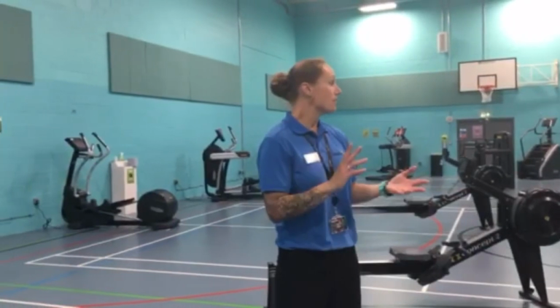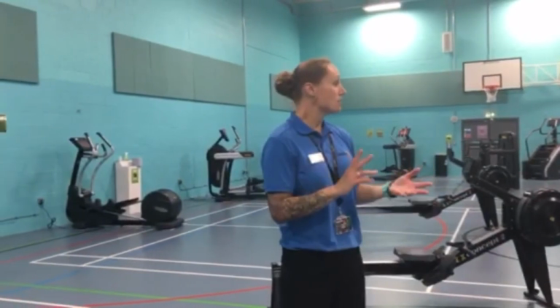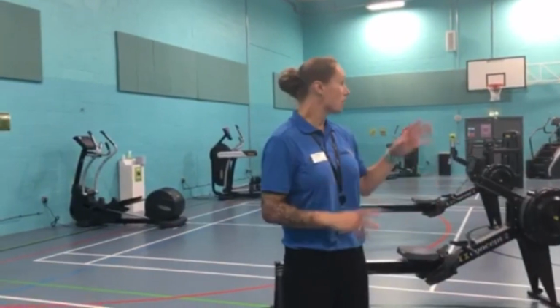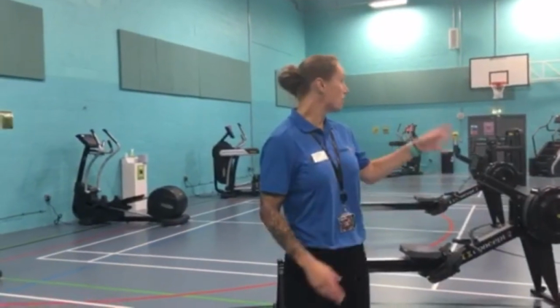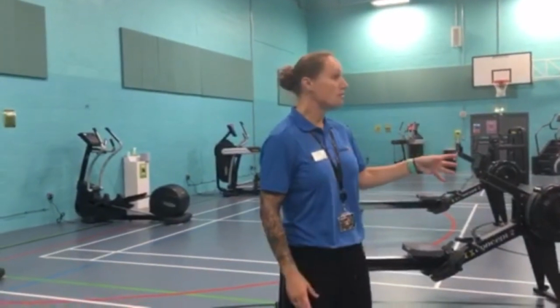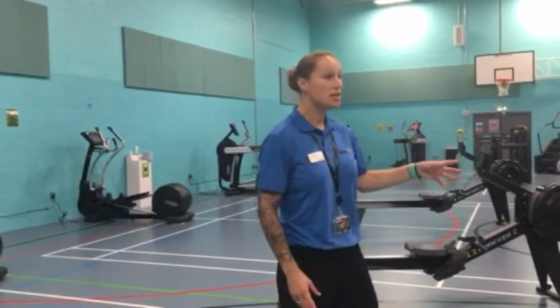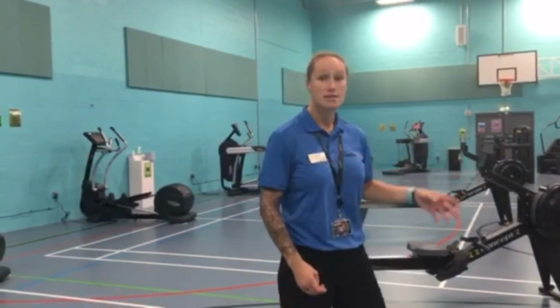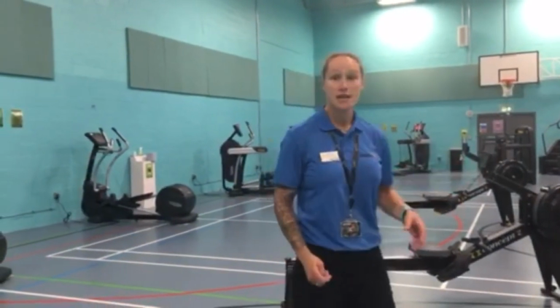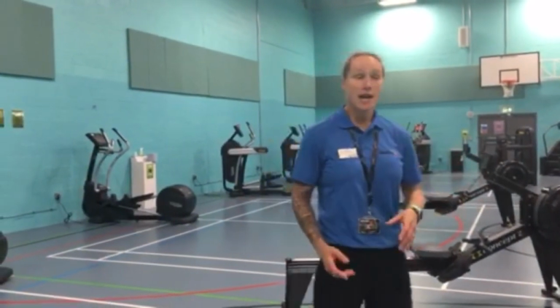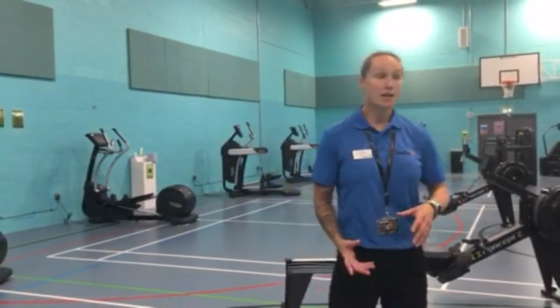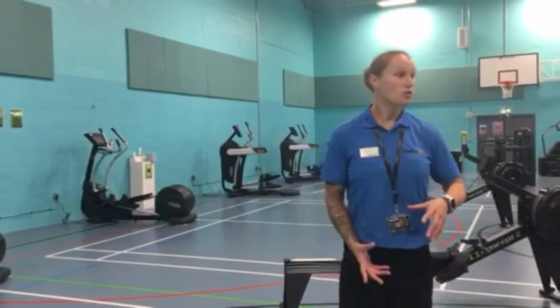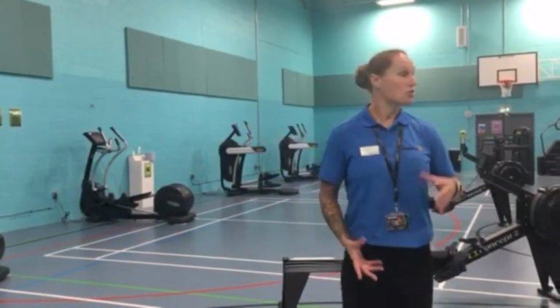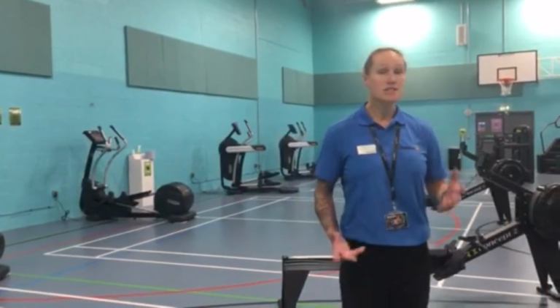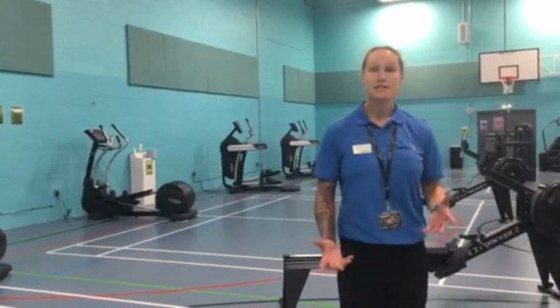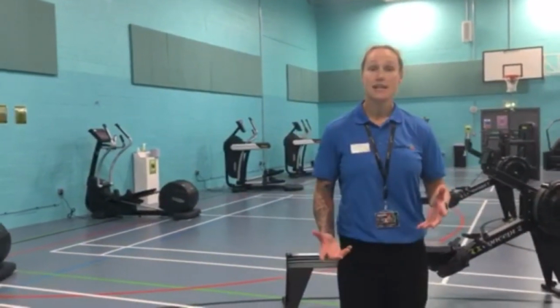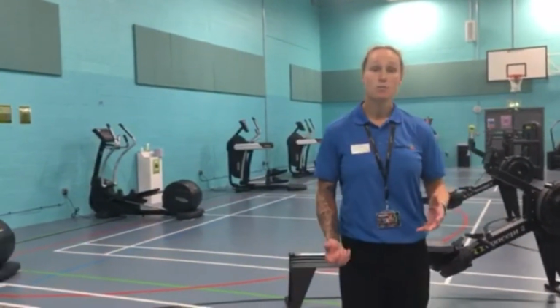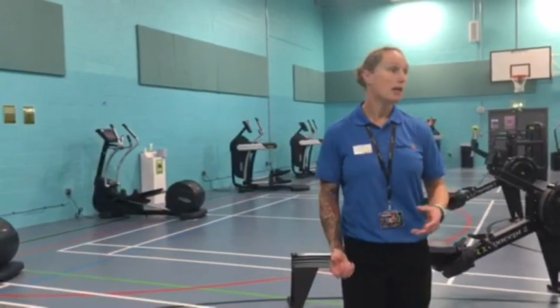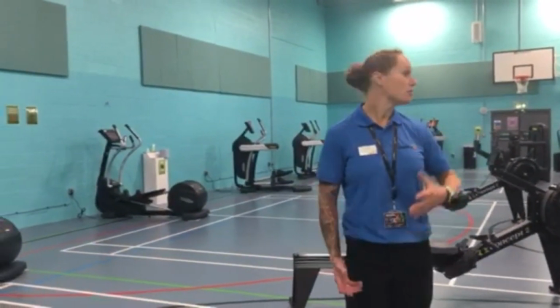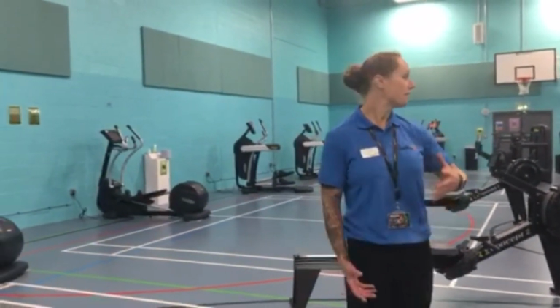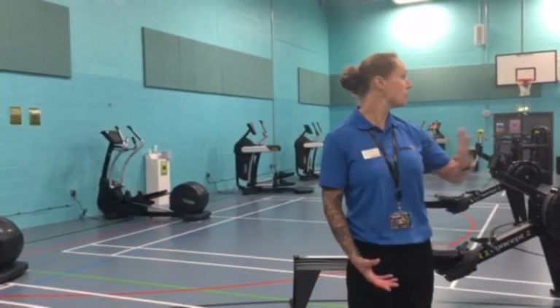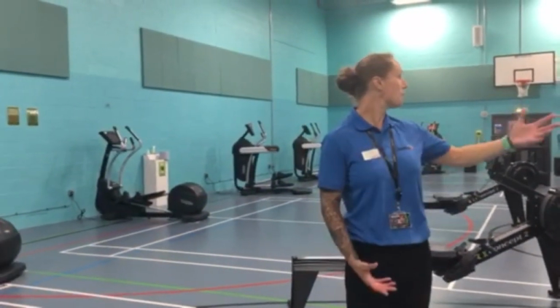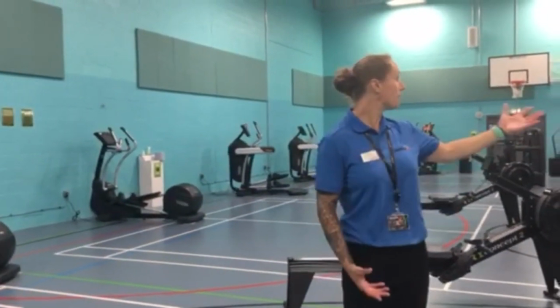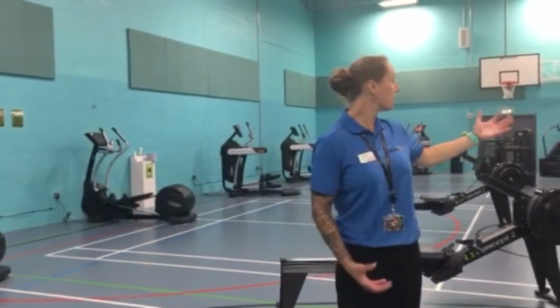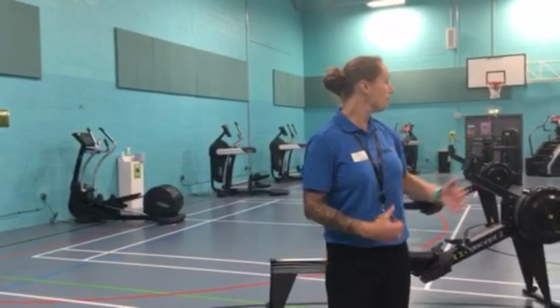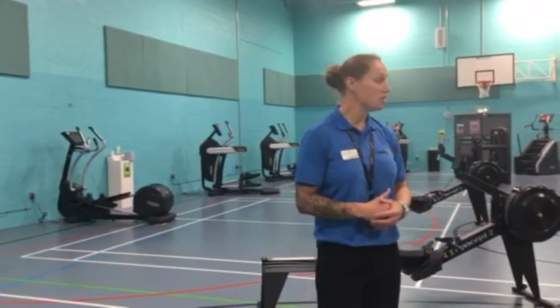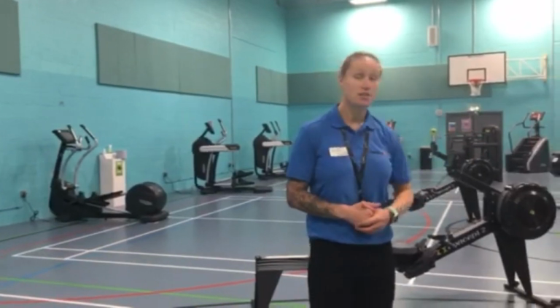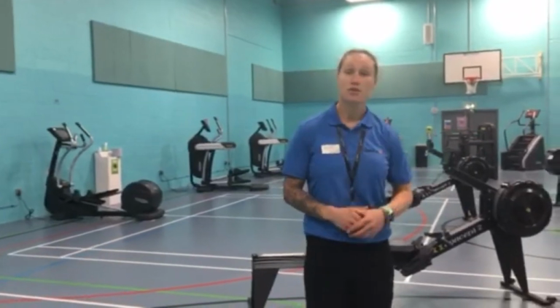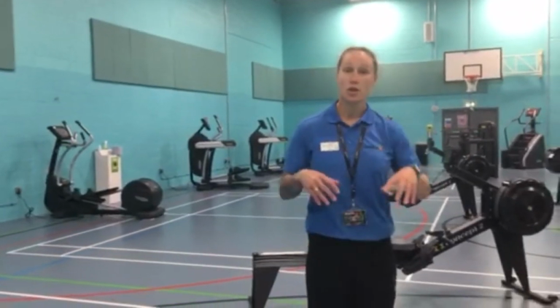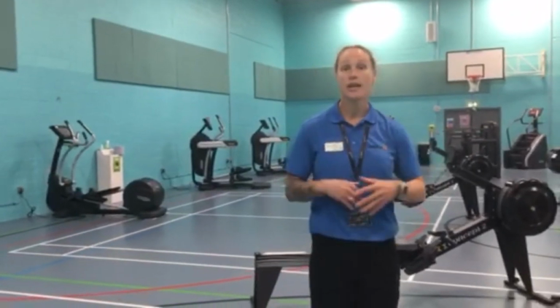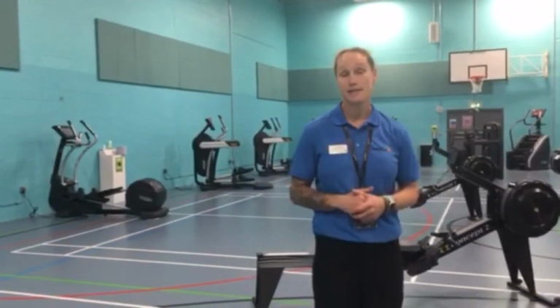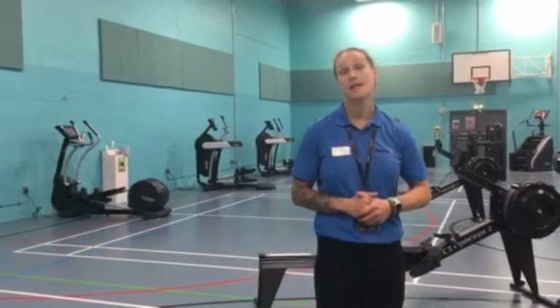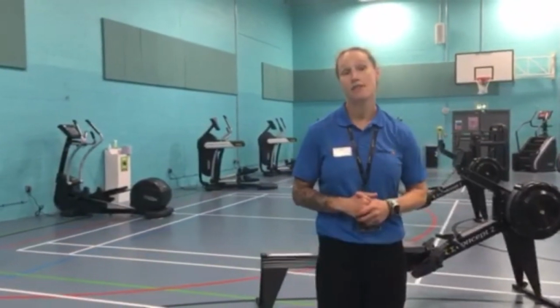You've also got your rowing machines and also some resistance kit as well, which you'll find as your body machines are also located in this area.